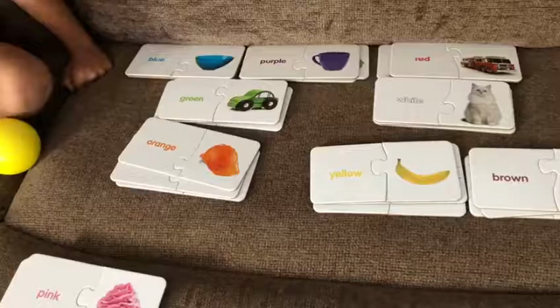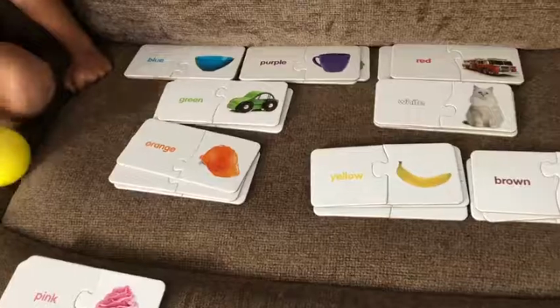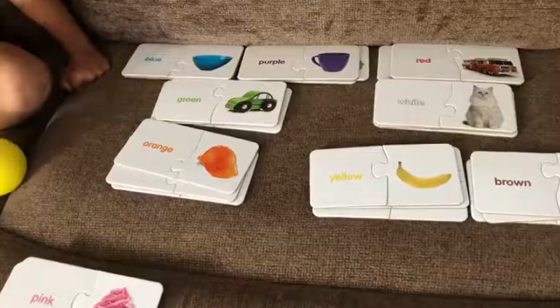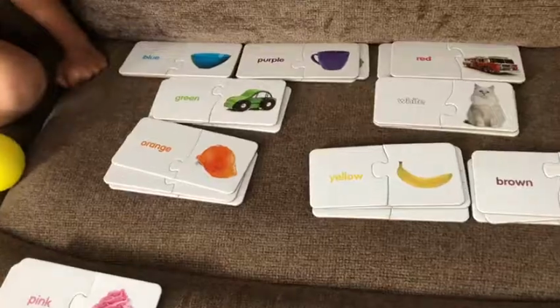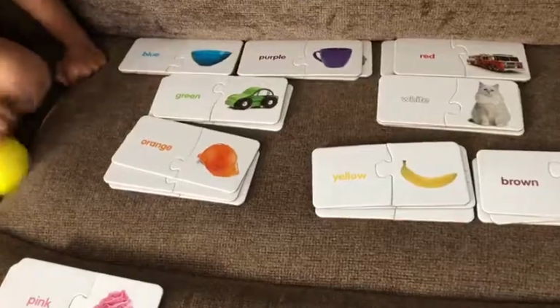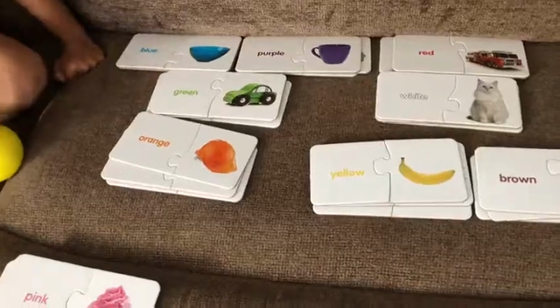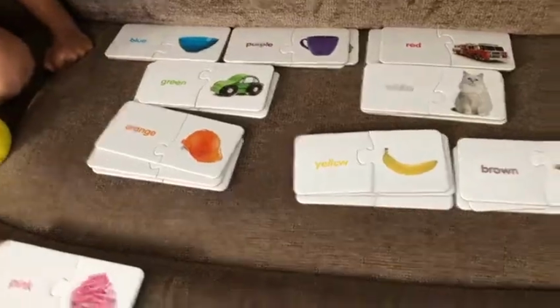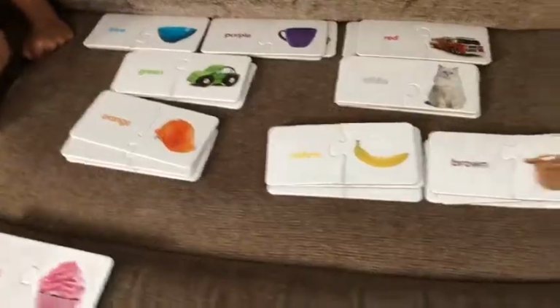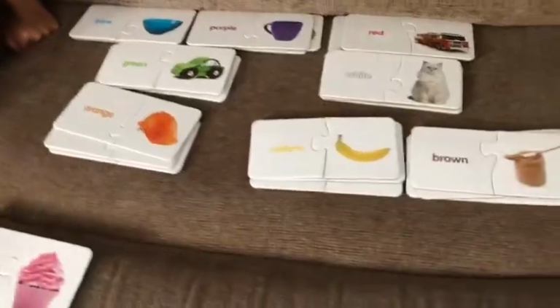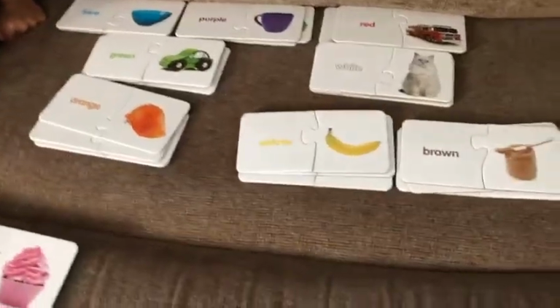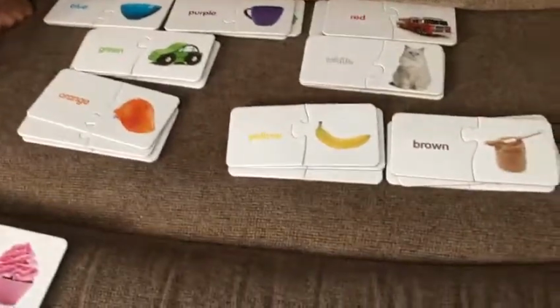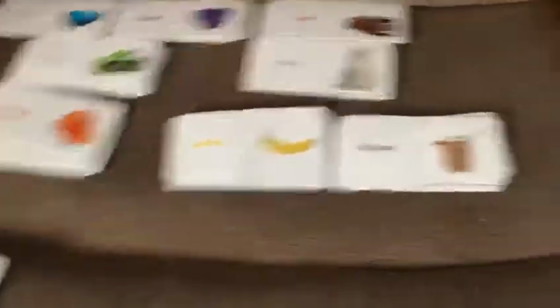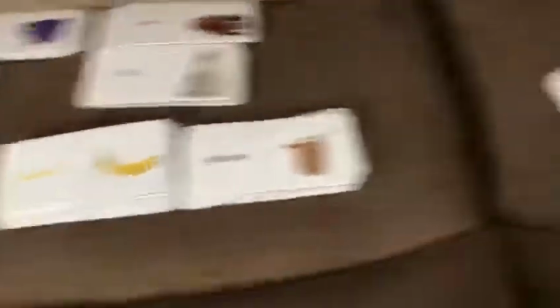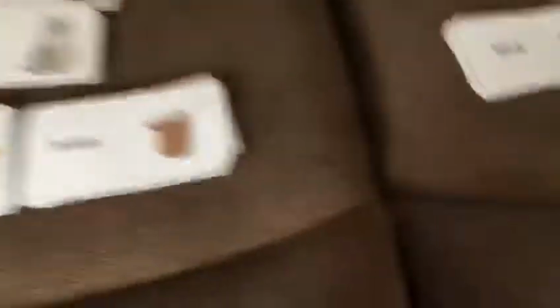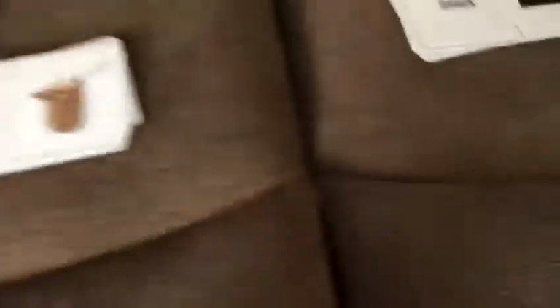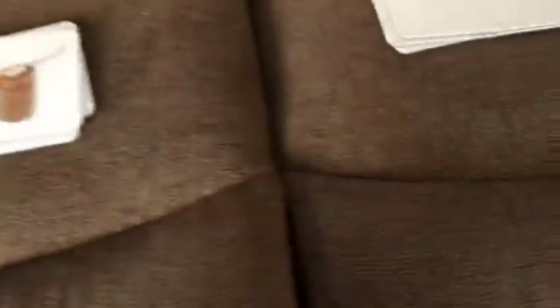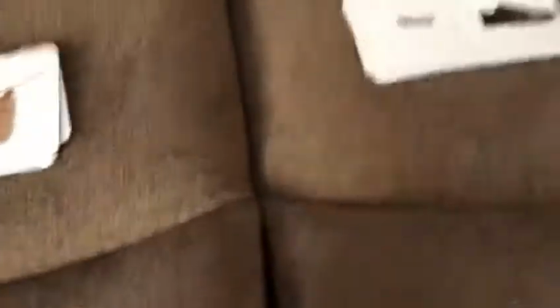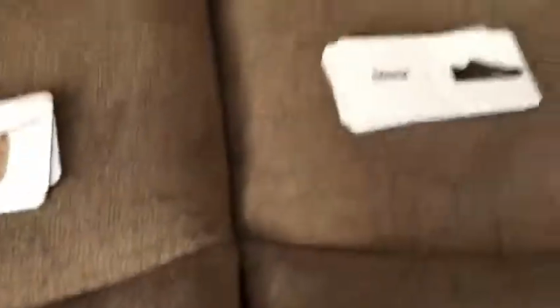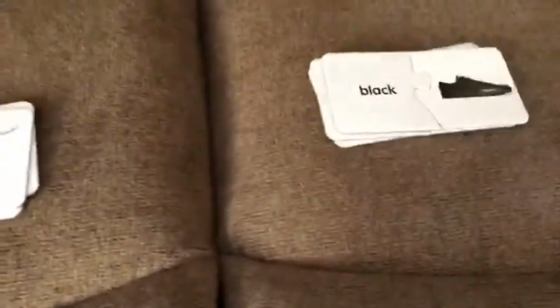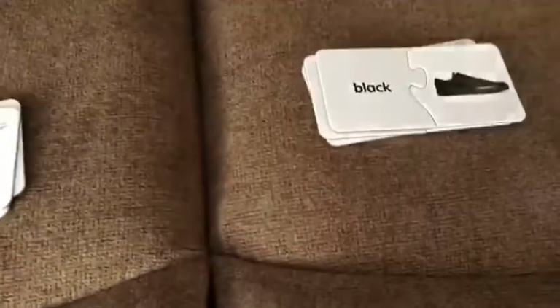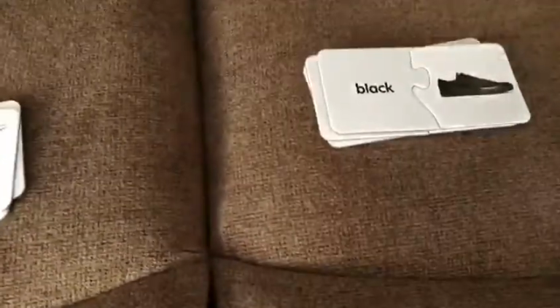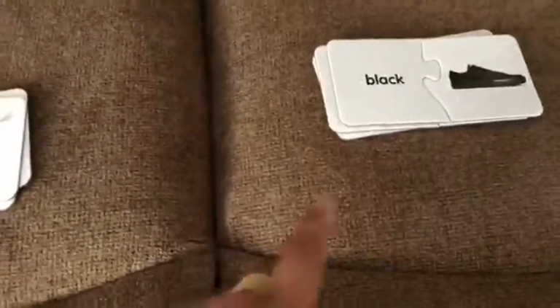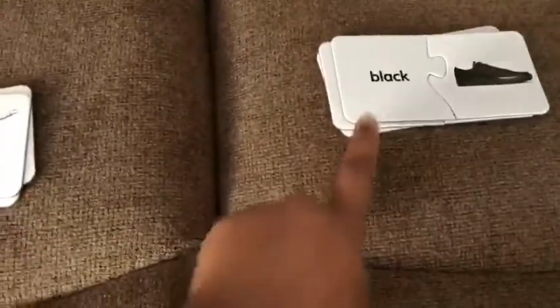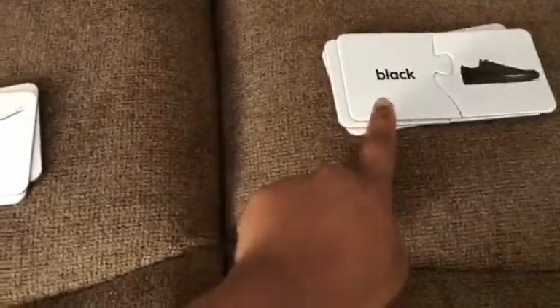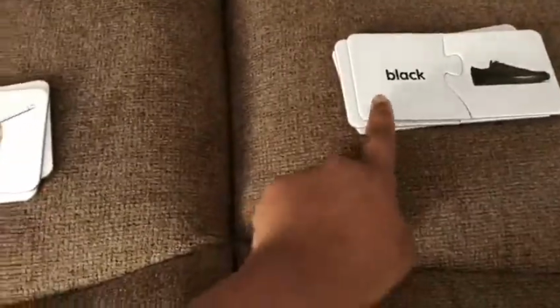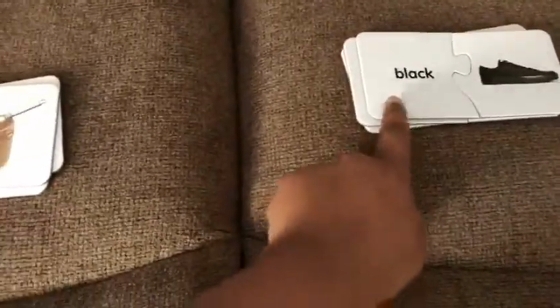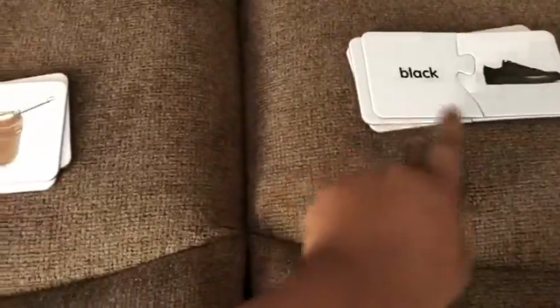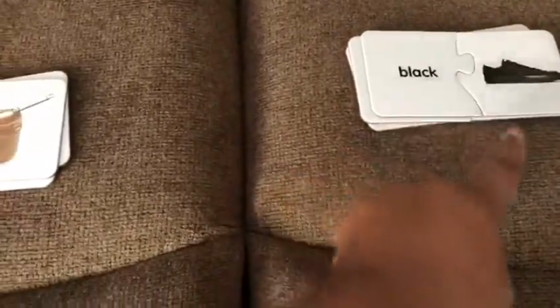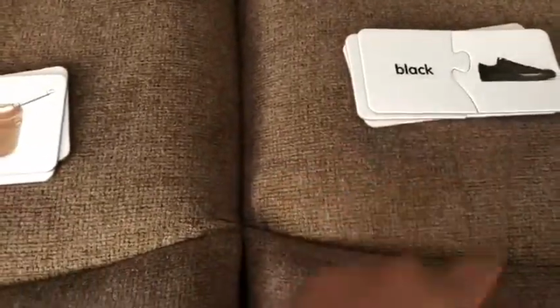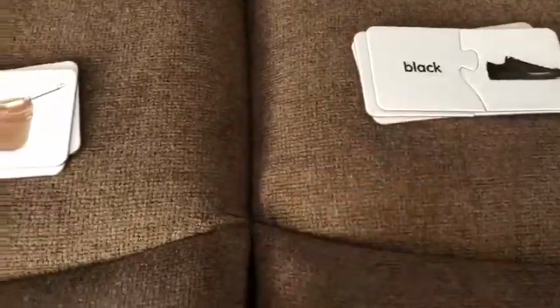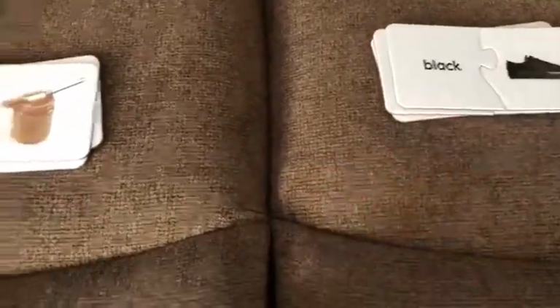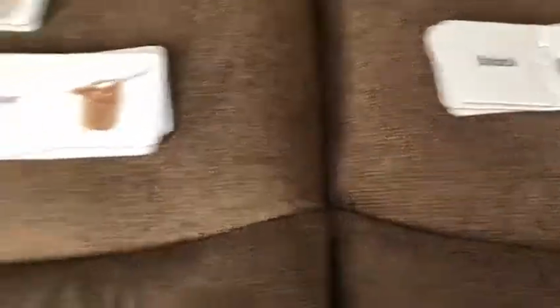Riyash, you did a great job. No, I did. What is this? Black shoe.